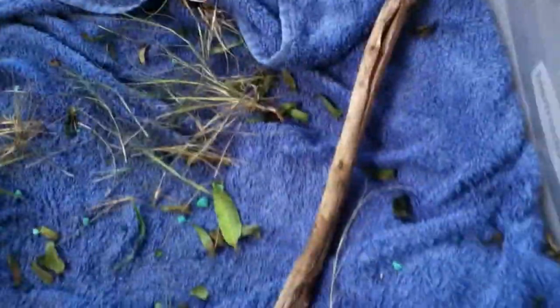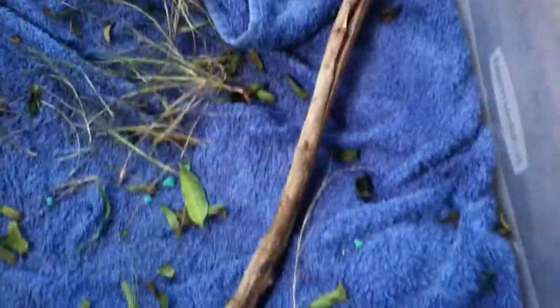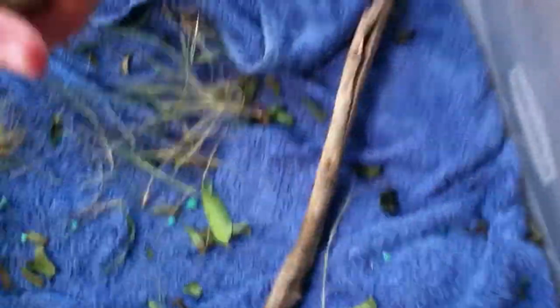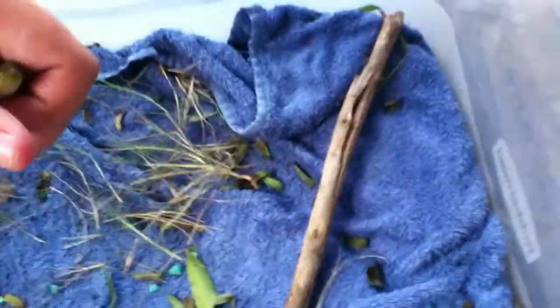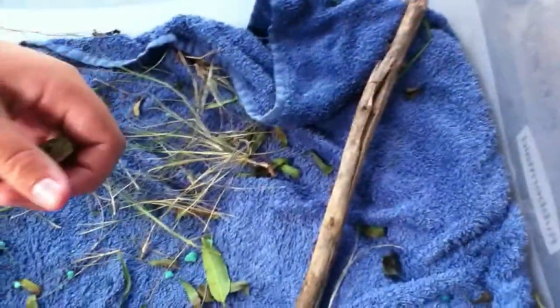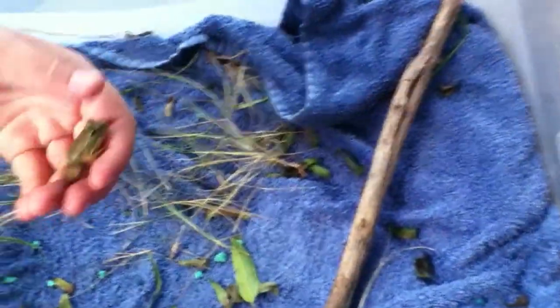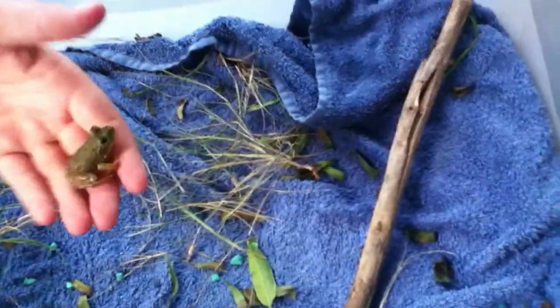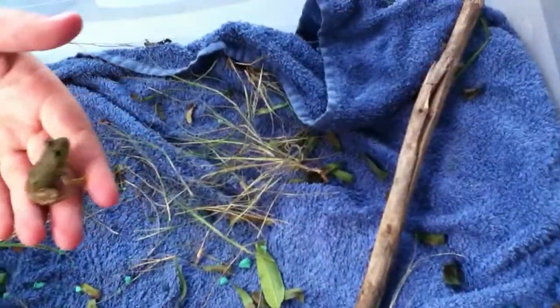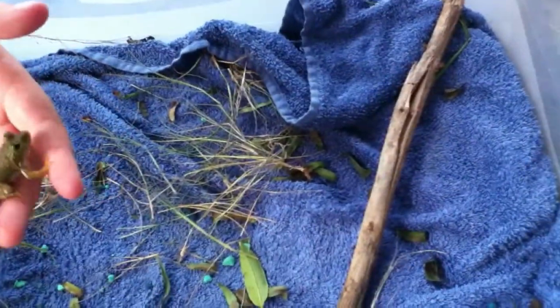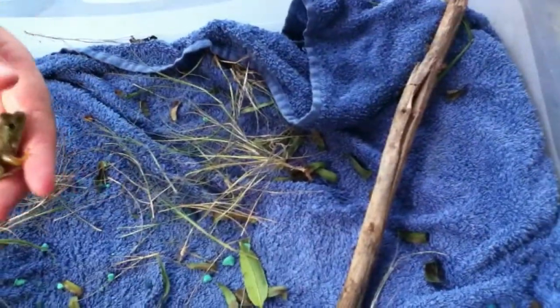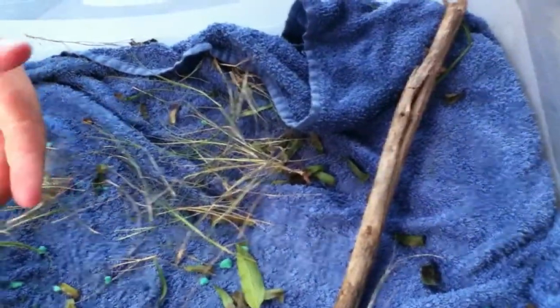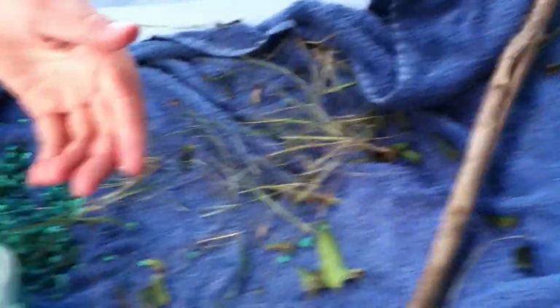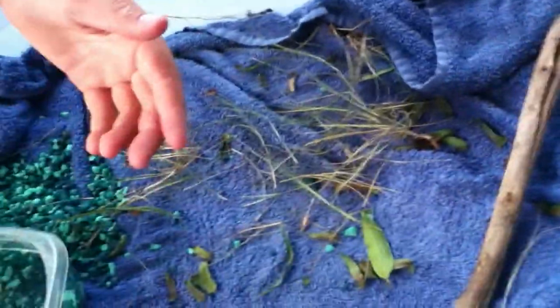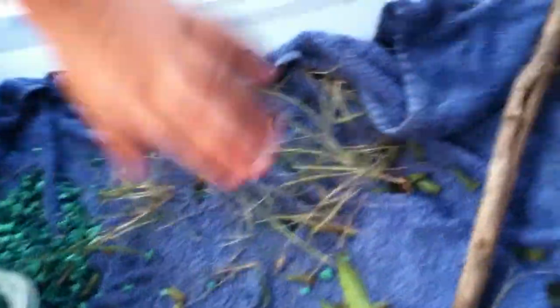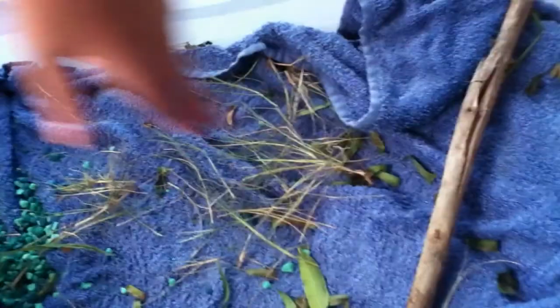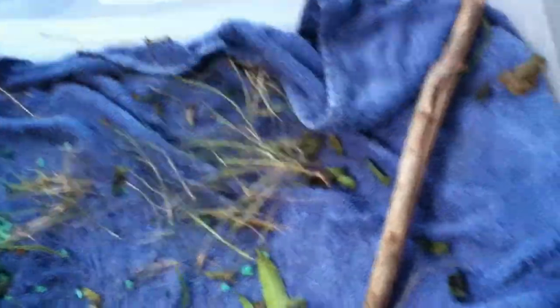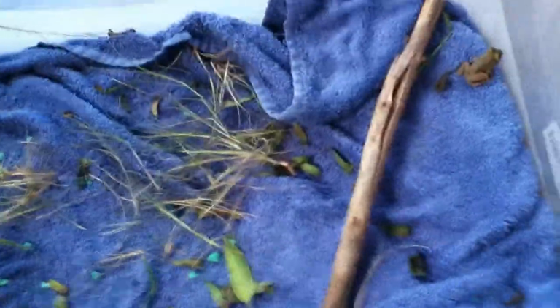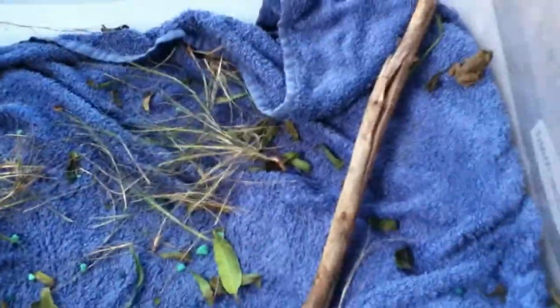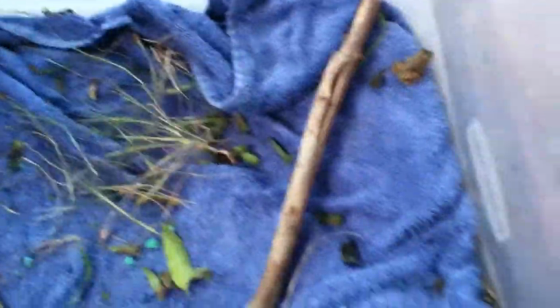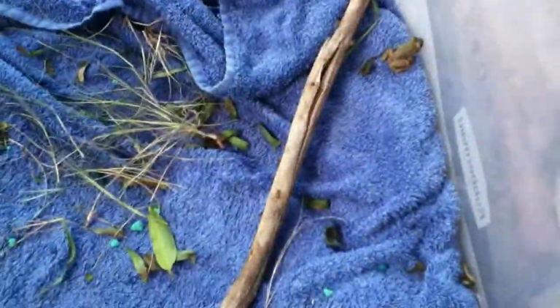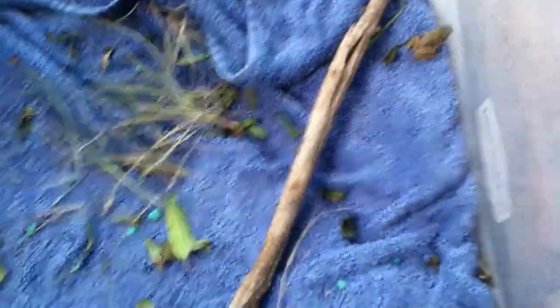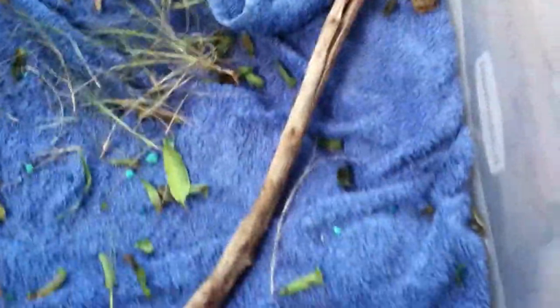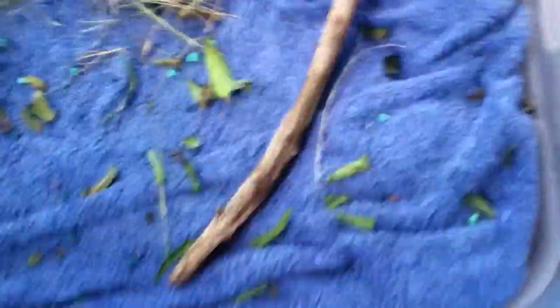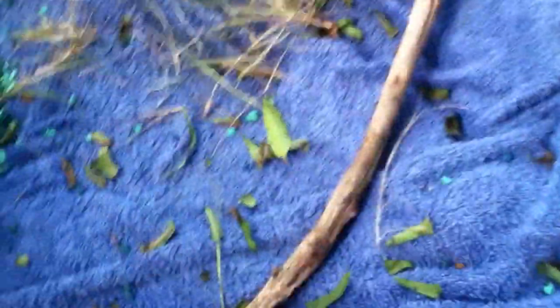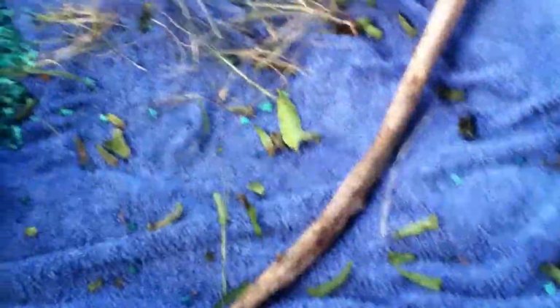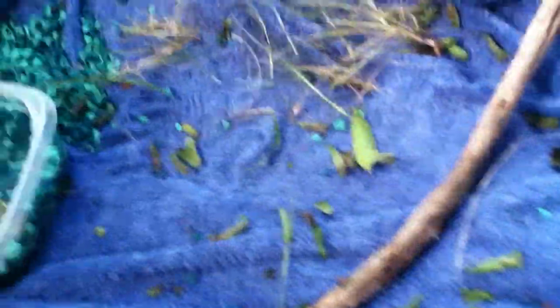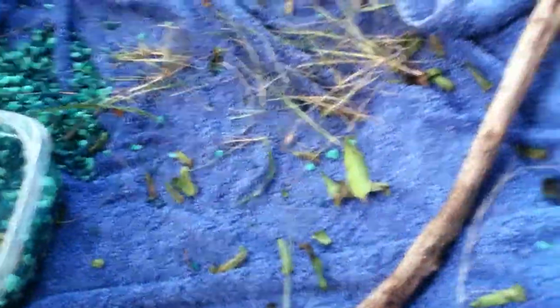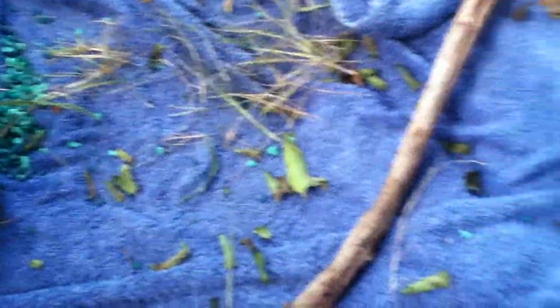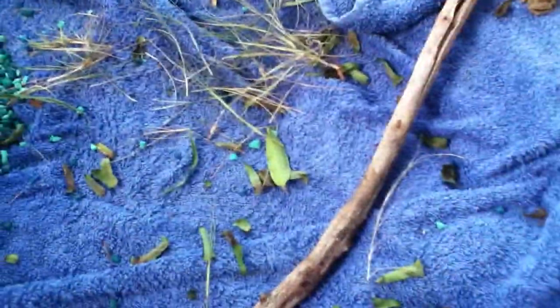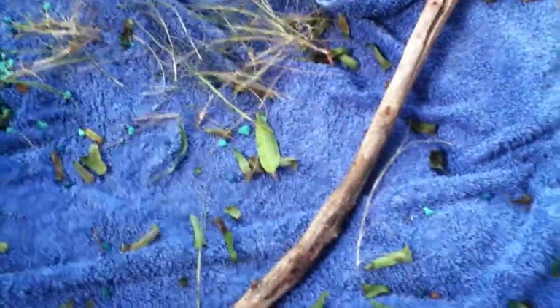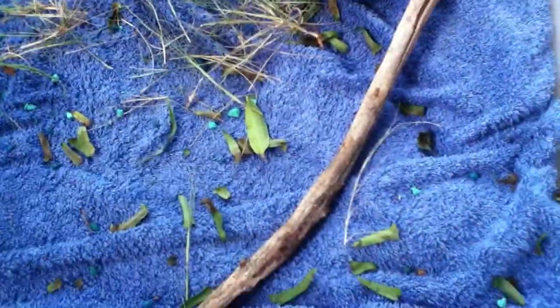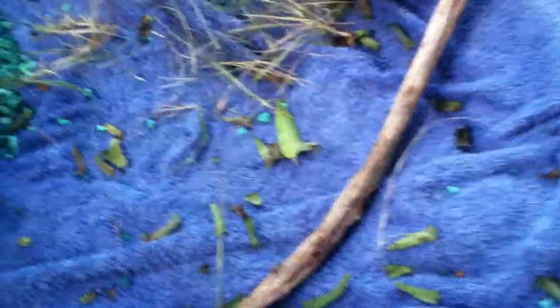Then you can look at his eyes and you can see that it's green. And then his stomach is white if you flip it over. Okay, well that's the bullfrog.